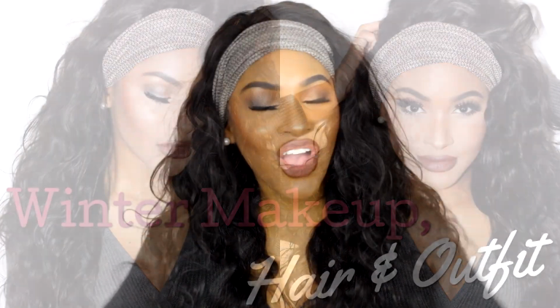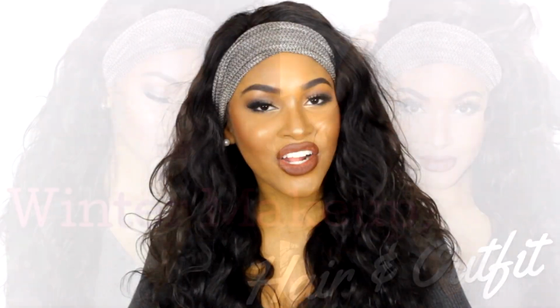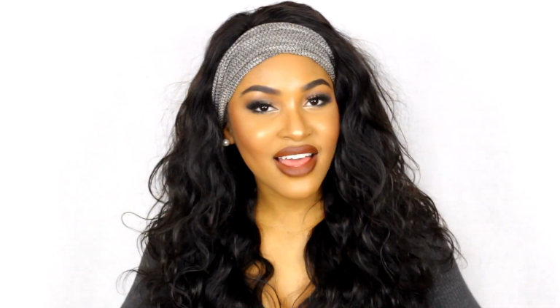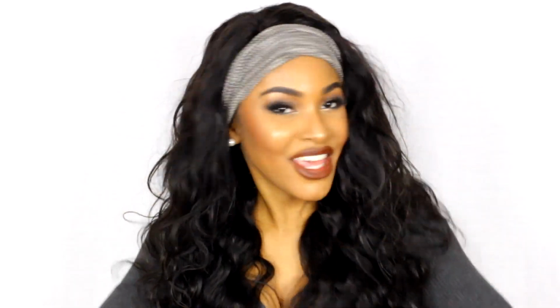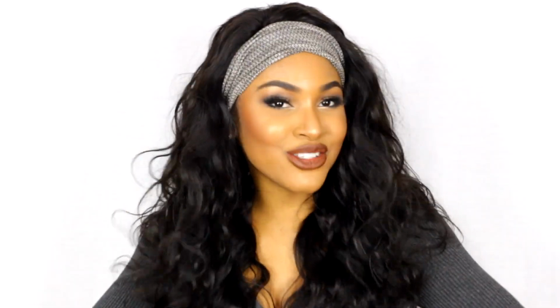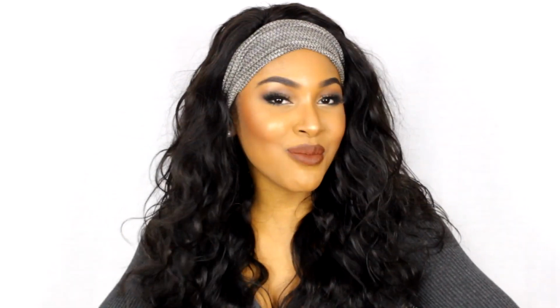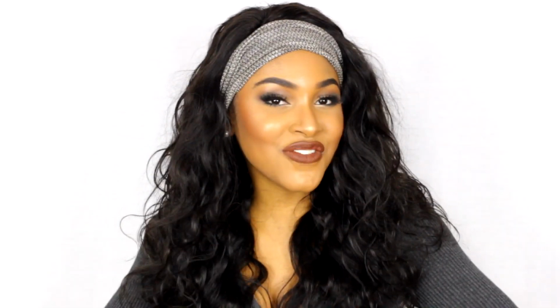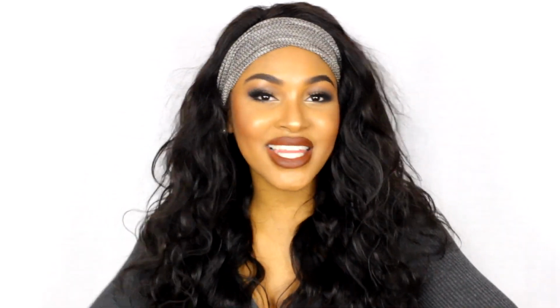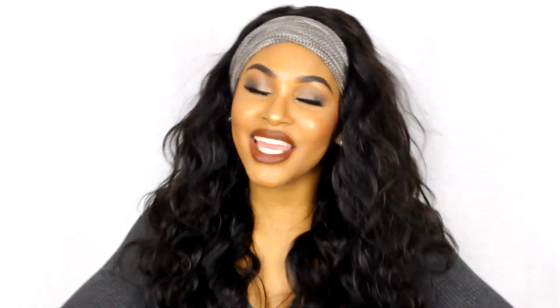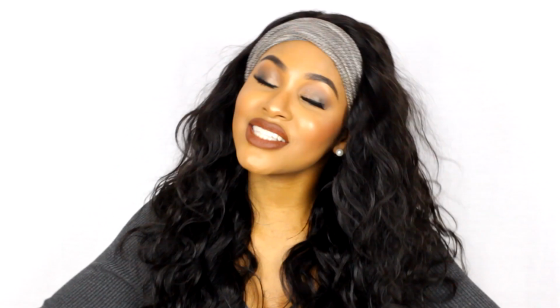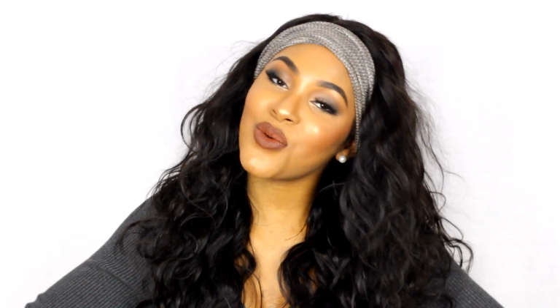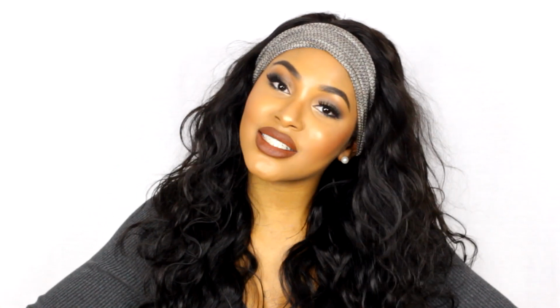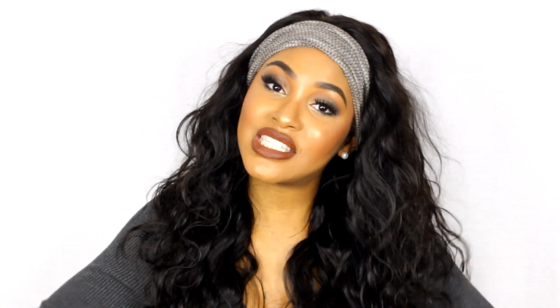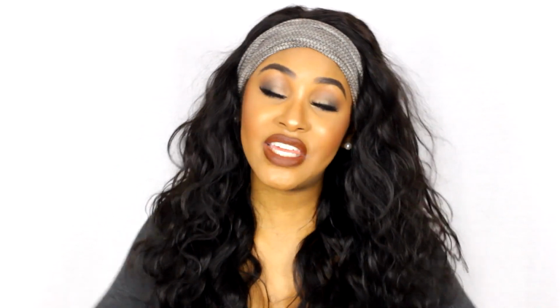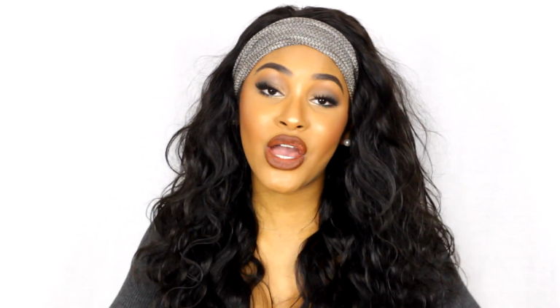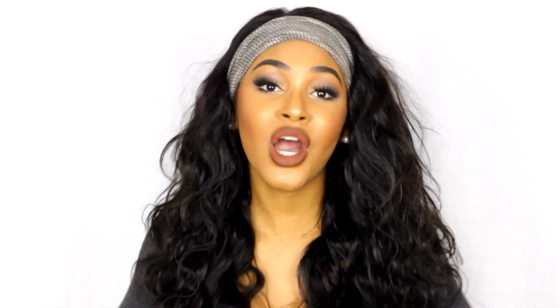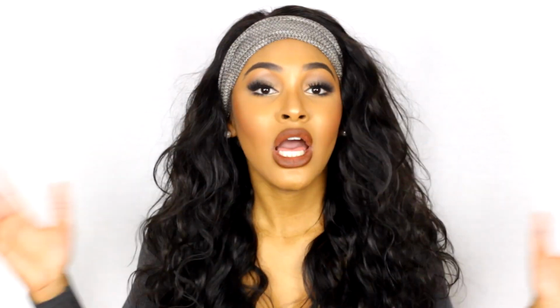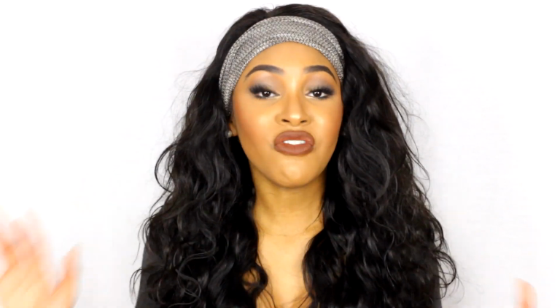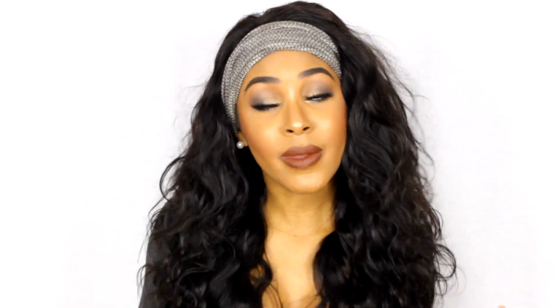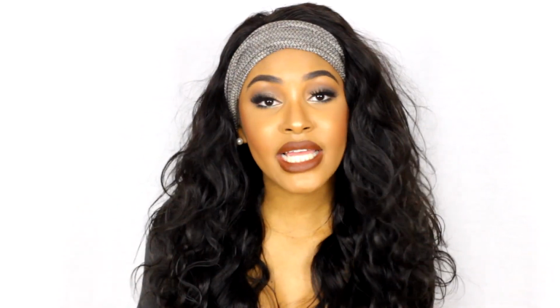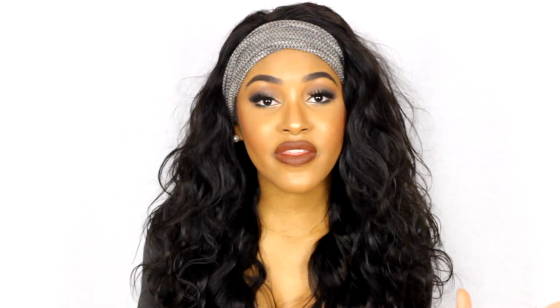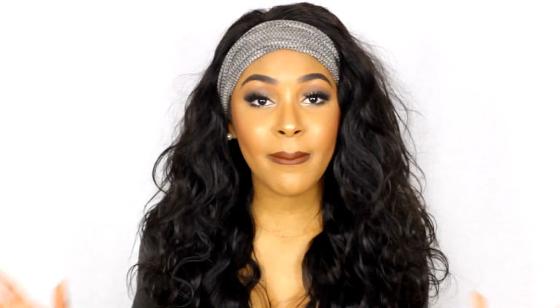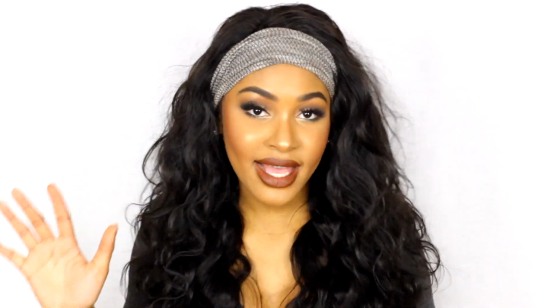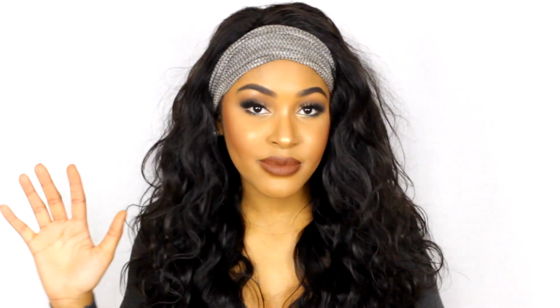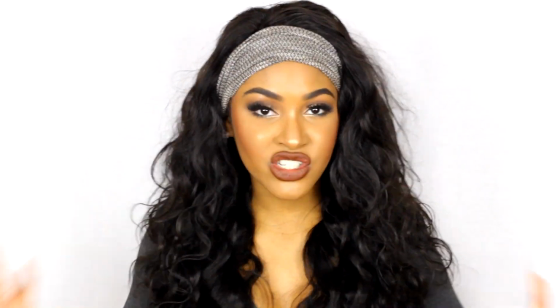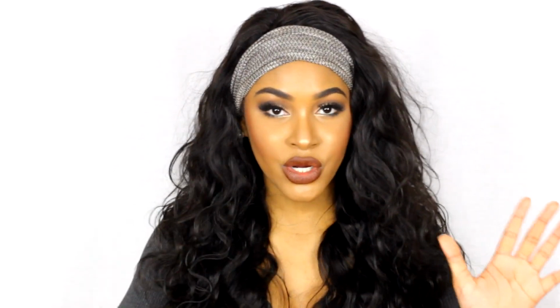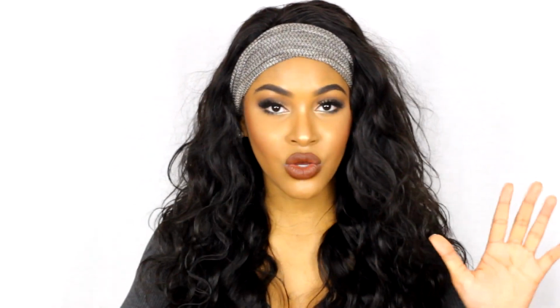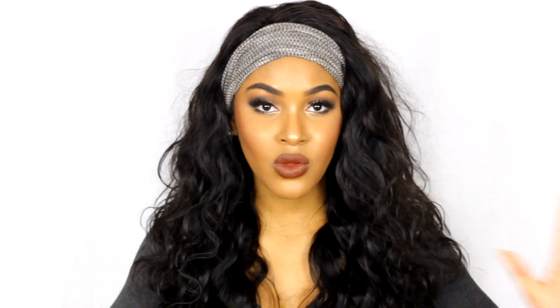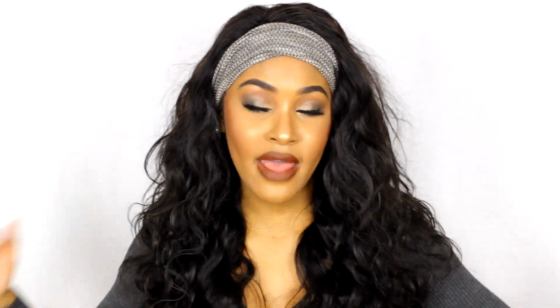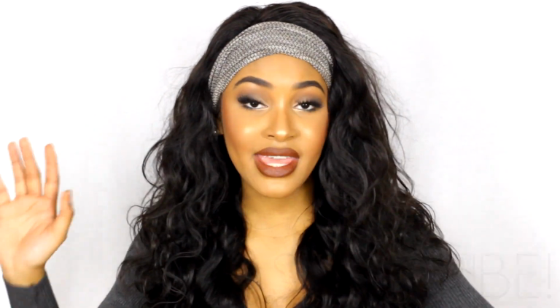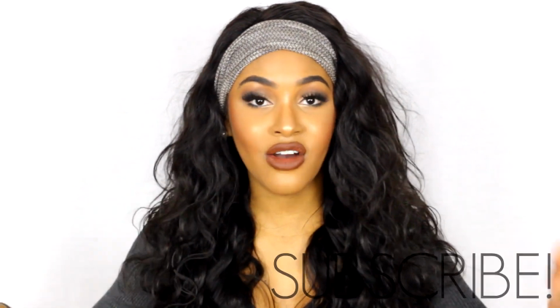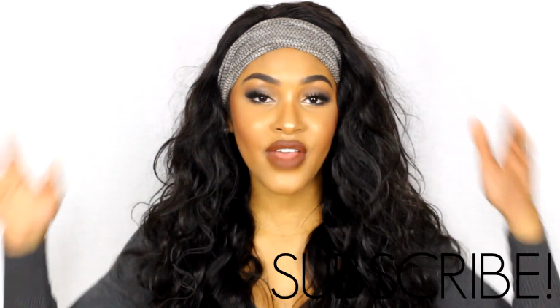Hey guys, it's Karla, thank you so much for clicking to watch this video. Before we get into the makeup tutorial and the outfit, I just wanted to talk about the hair.